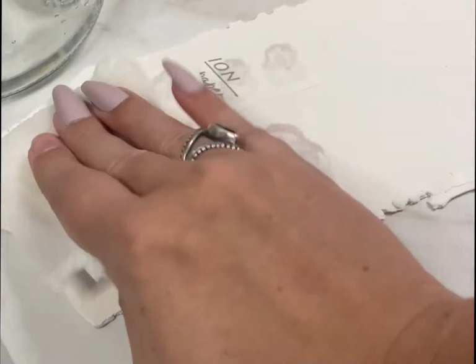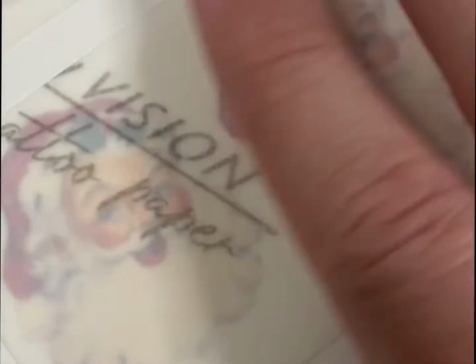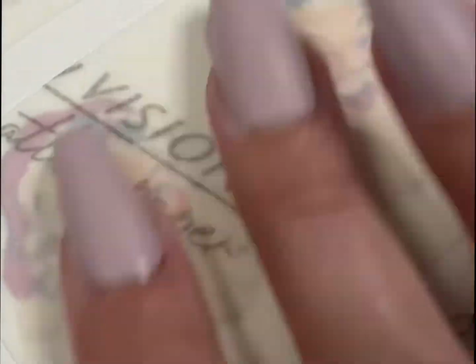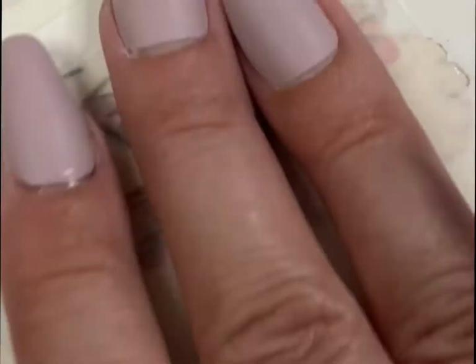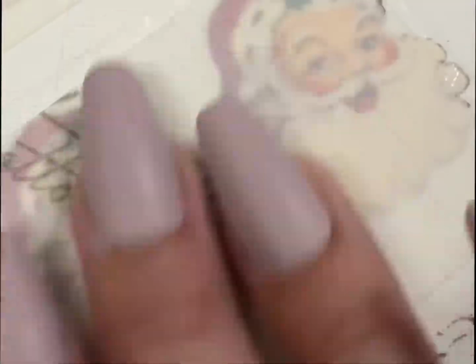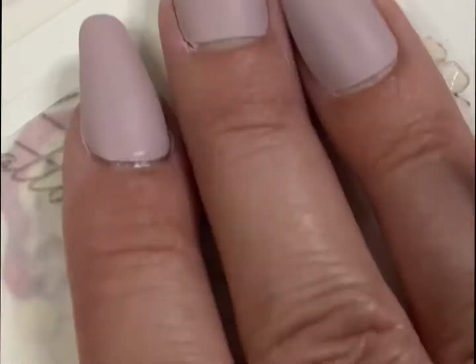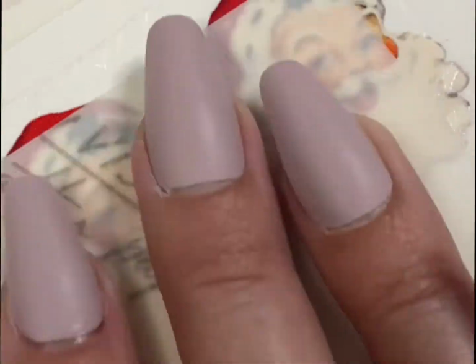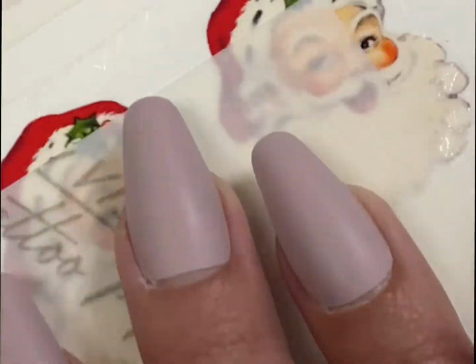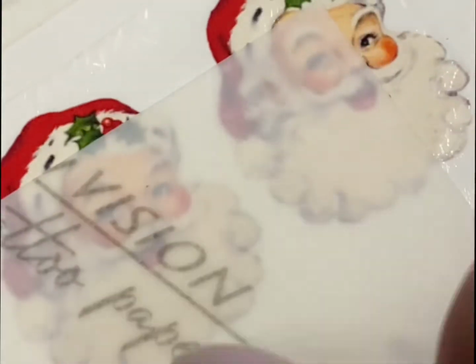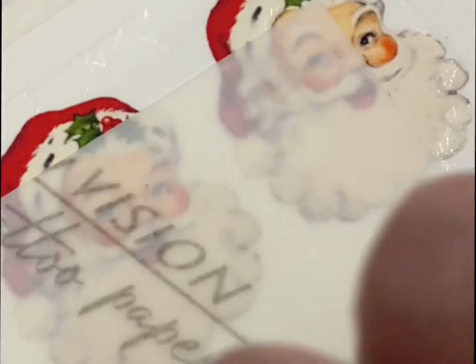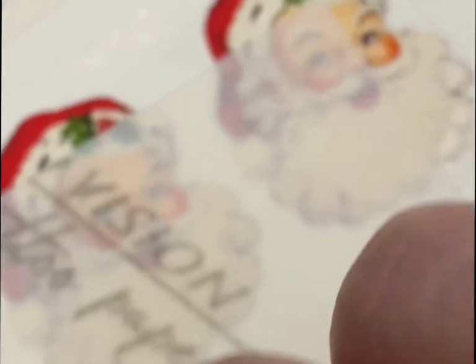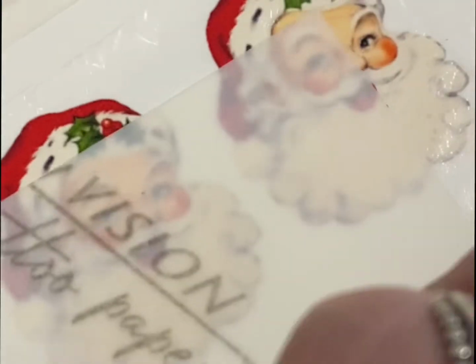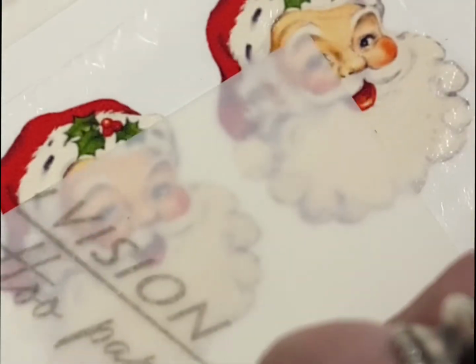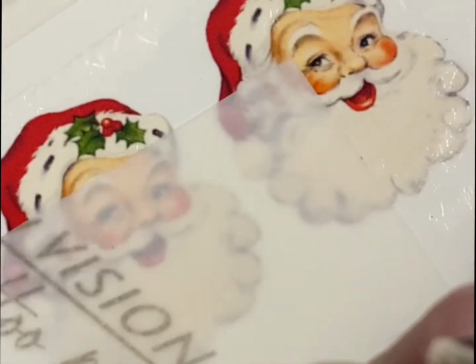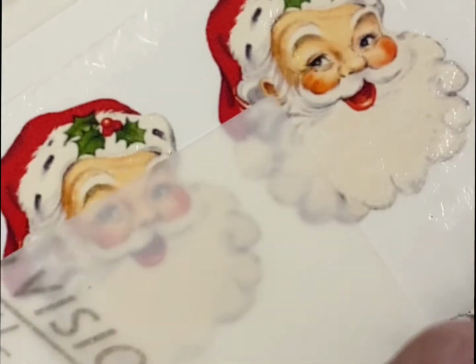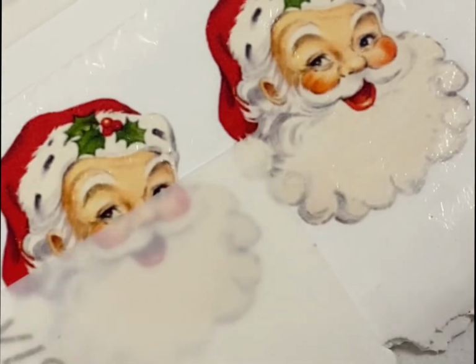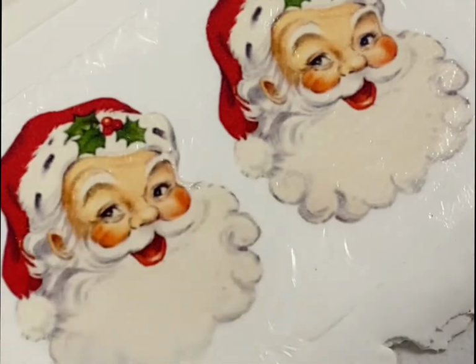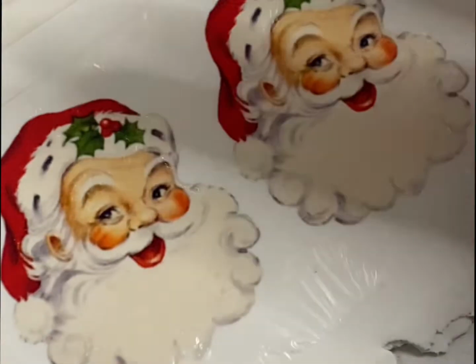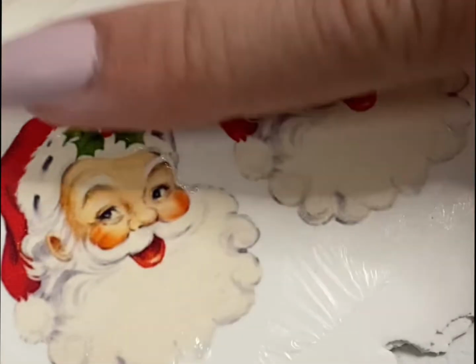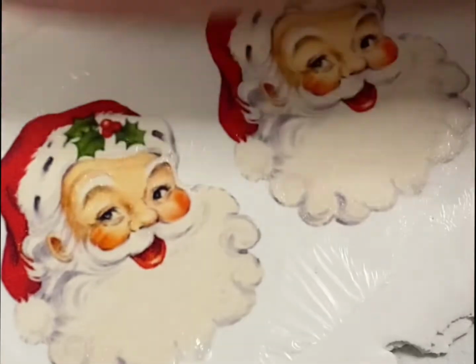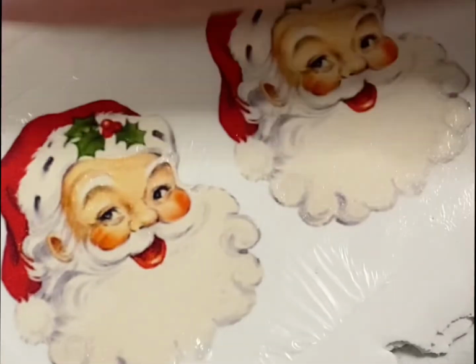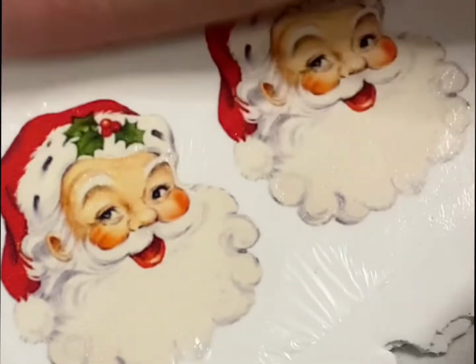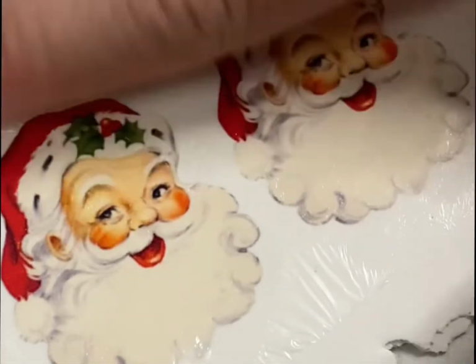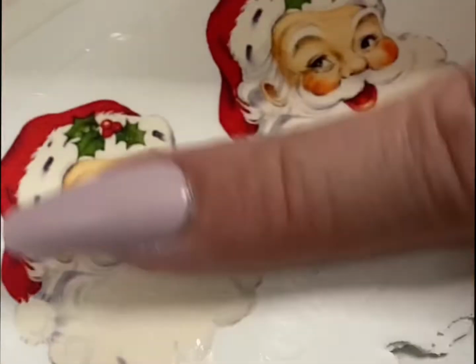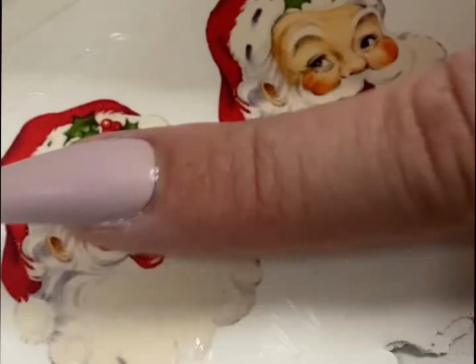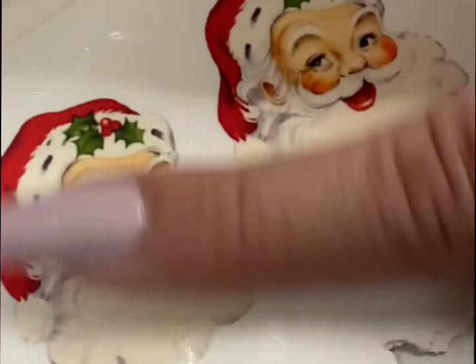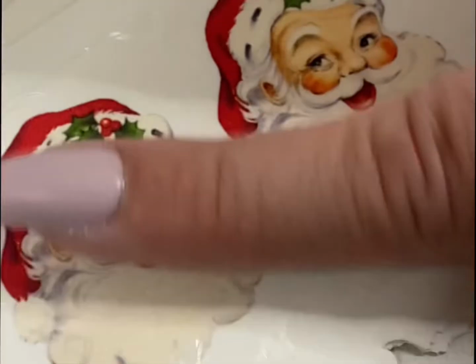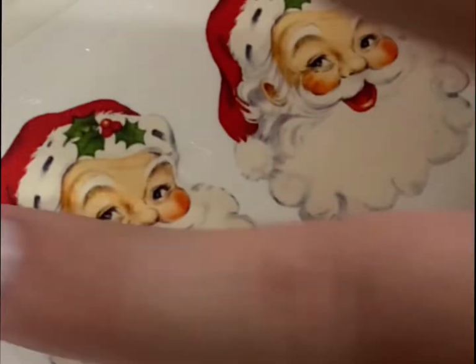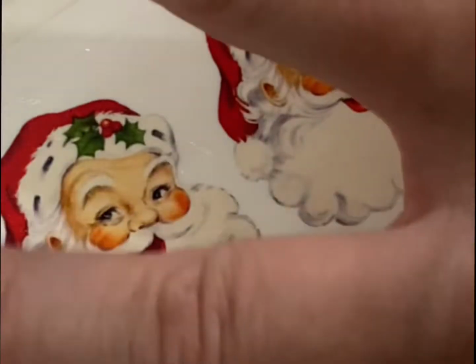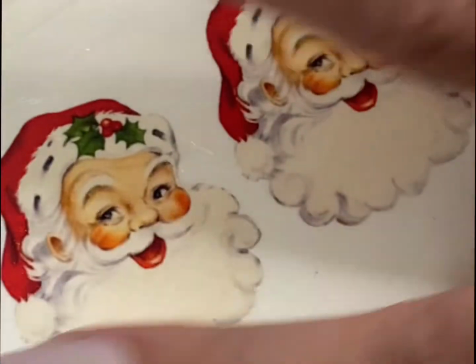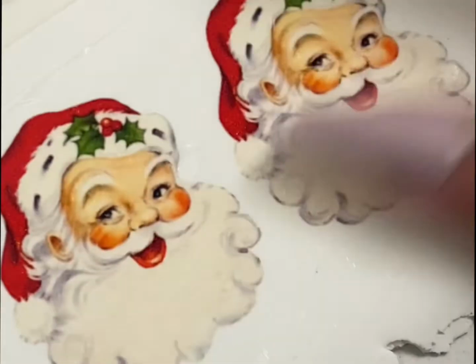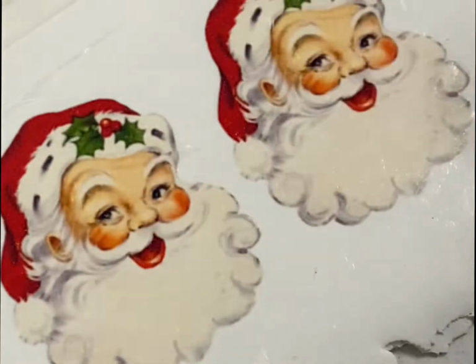You'll know it's ready when it starts to slide off, as you can see here. I'm going to smooth out any air bubbles.